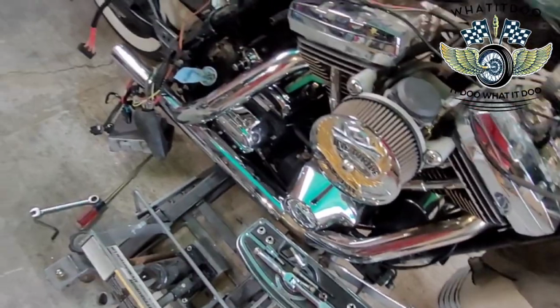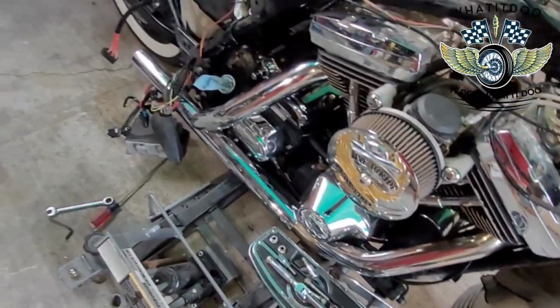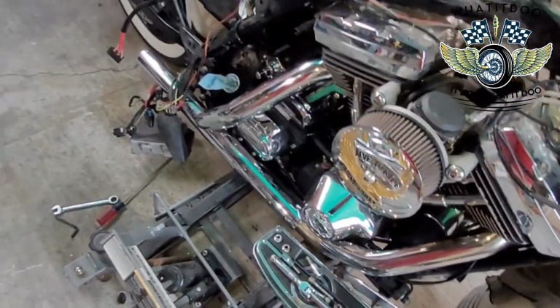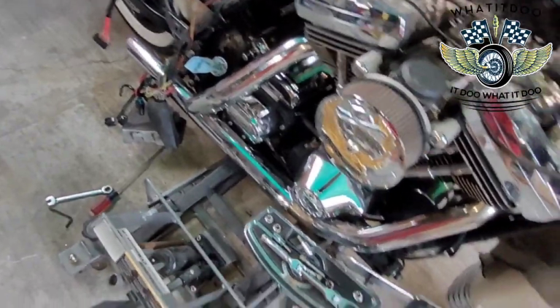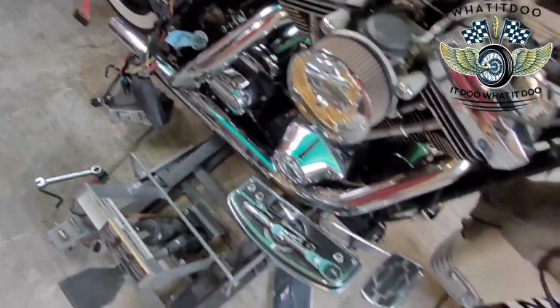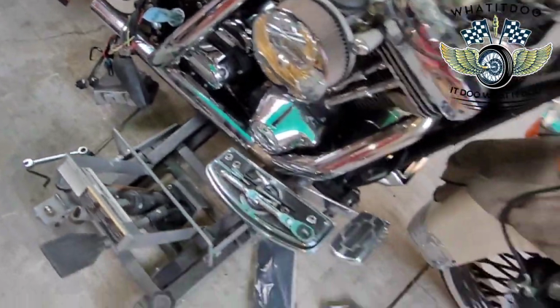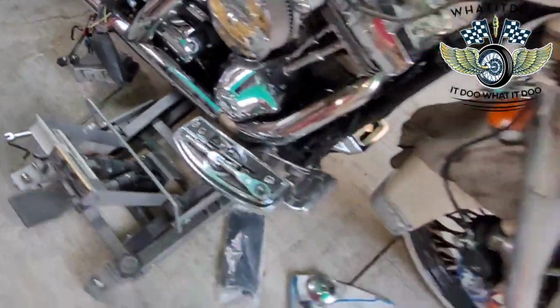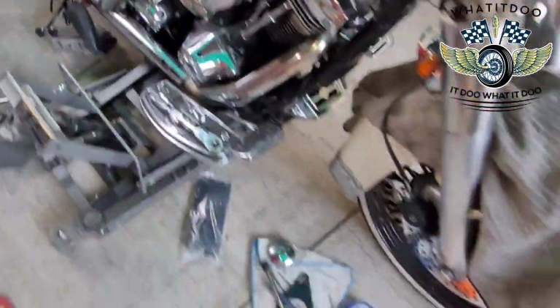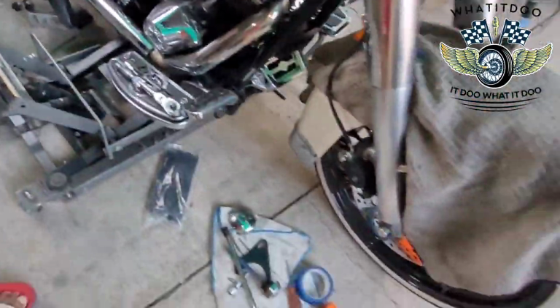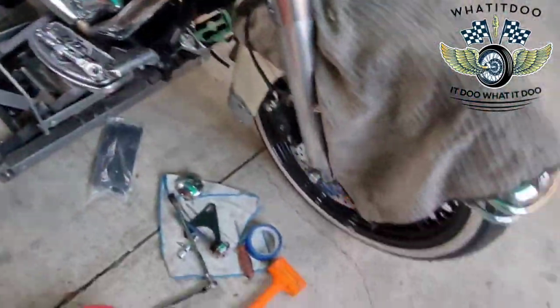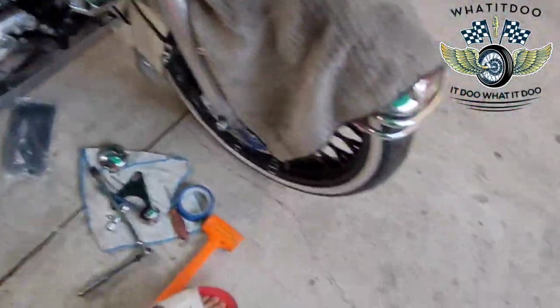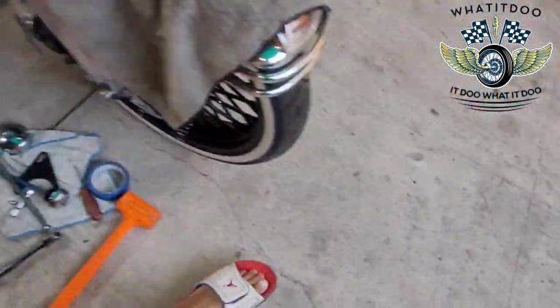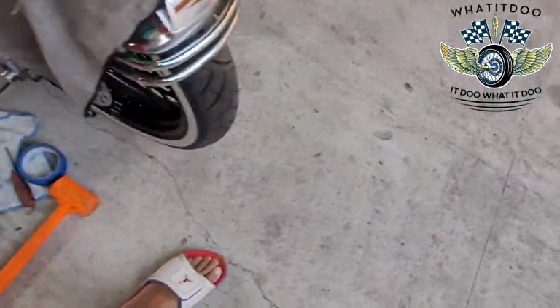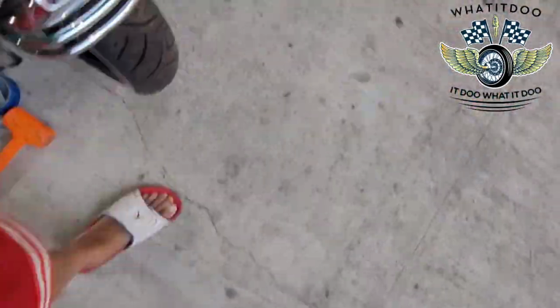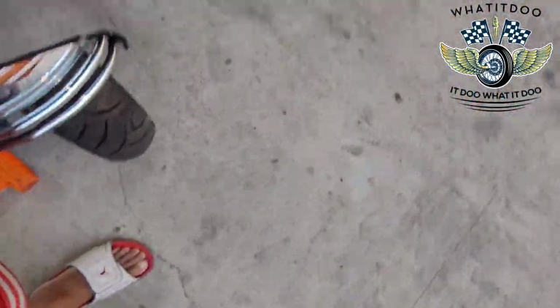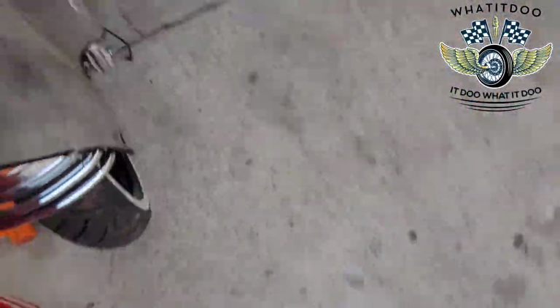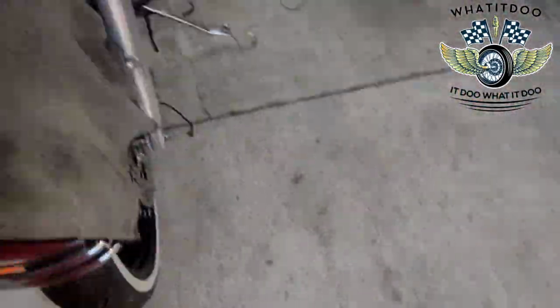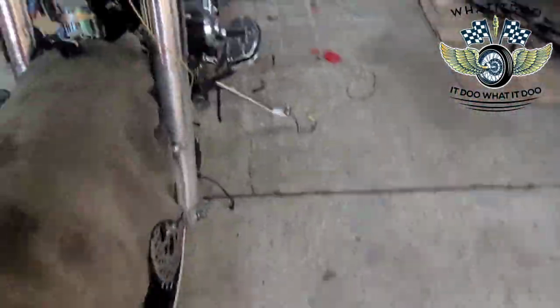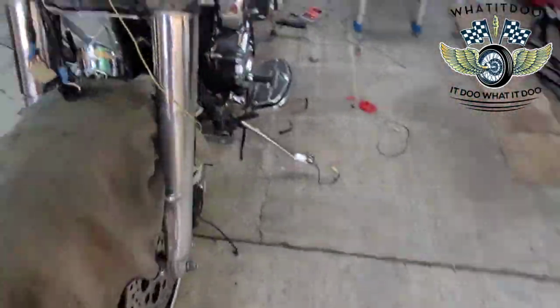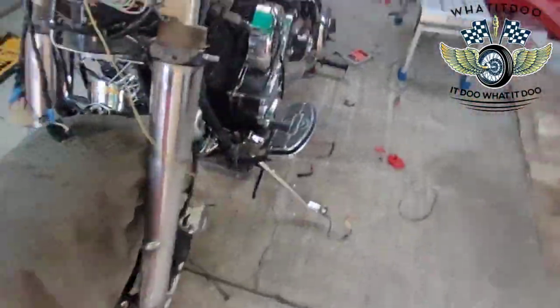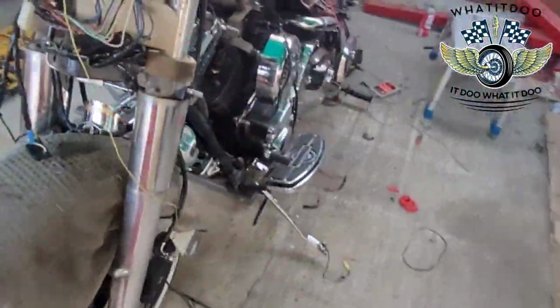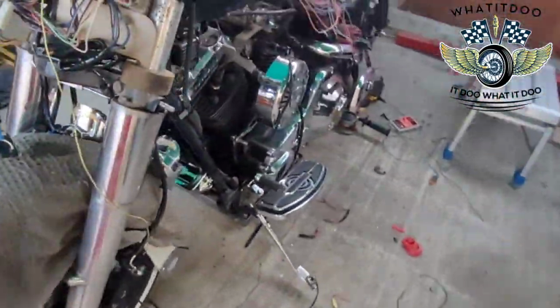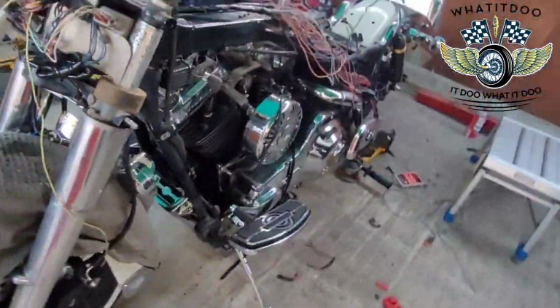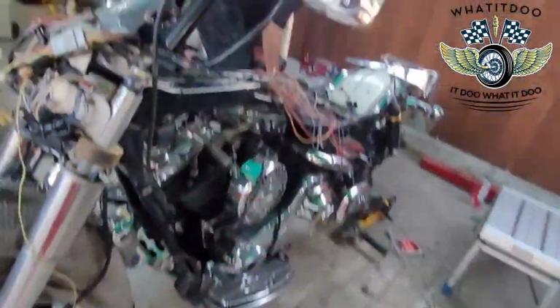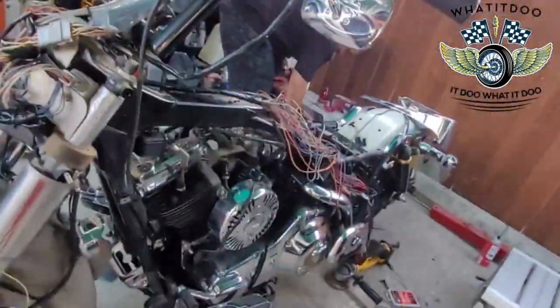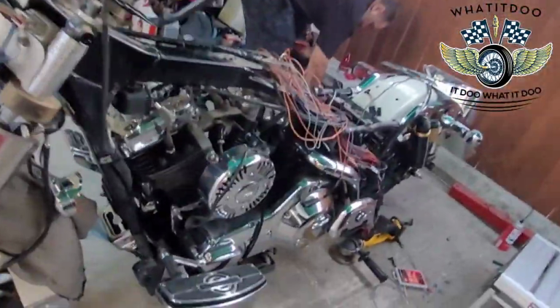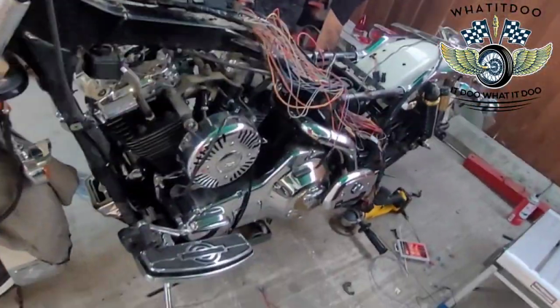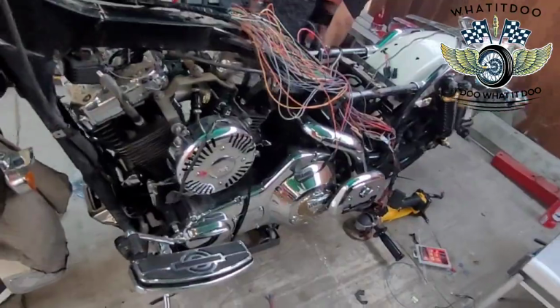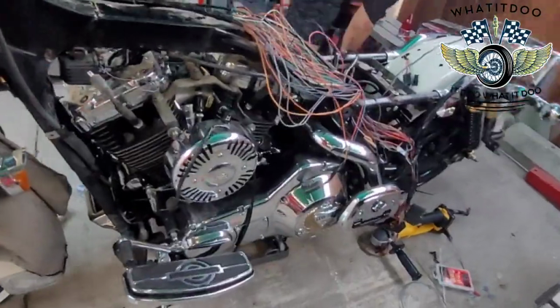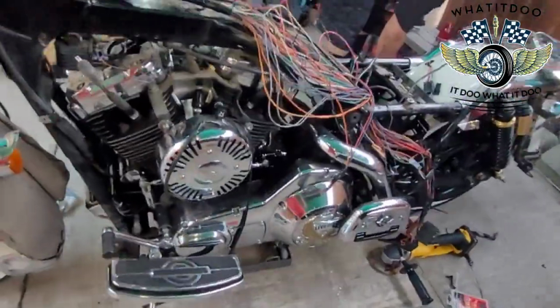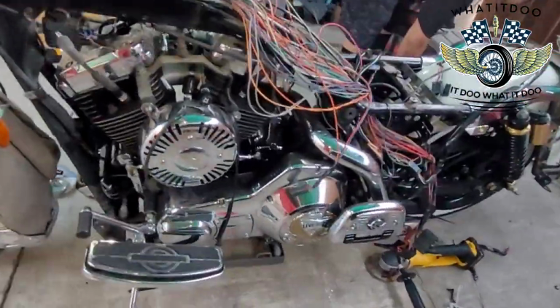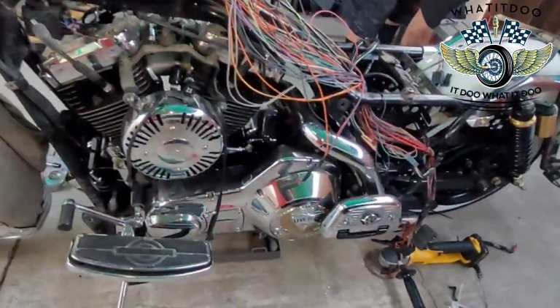Yeah man, do it yourself — you're gonna save a lot of money. With that money you save — like we say on the channel — you can buy quality parts, better parts, bigger rims, bigger cams.